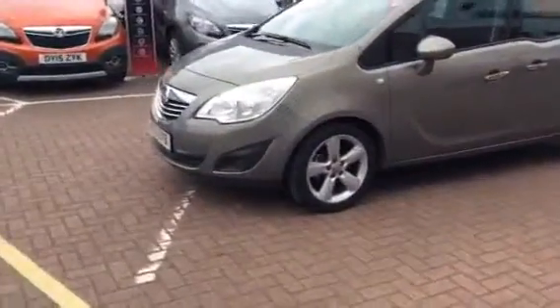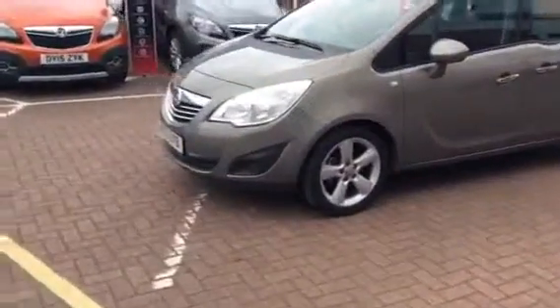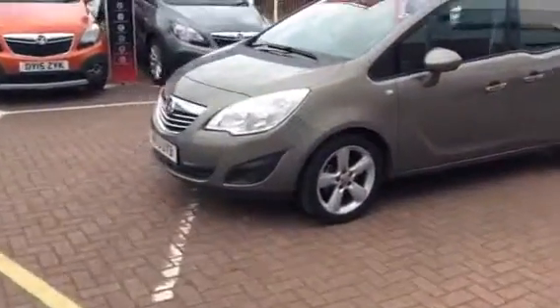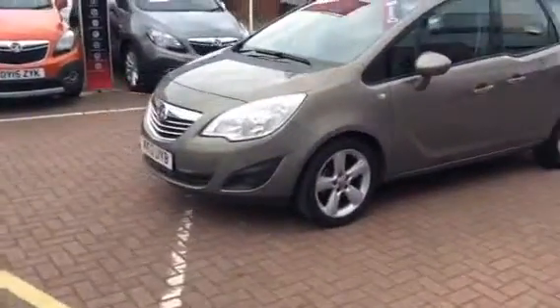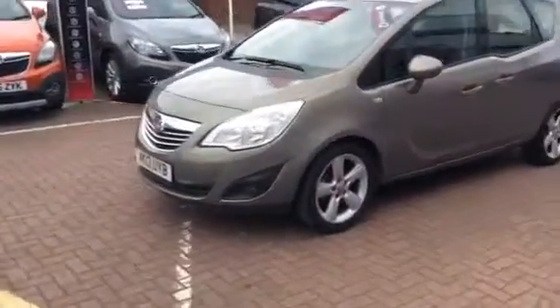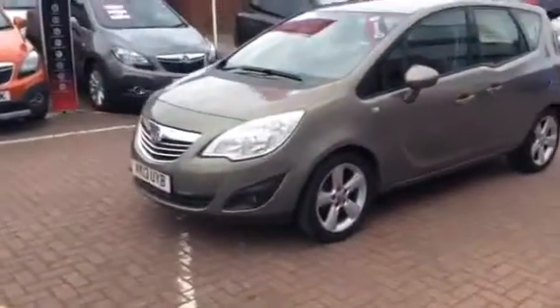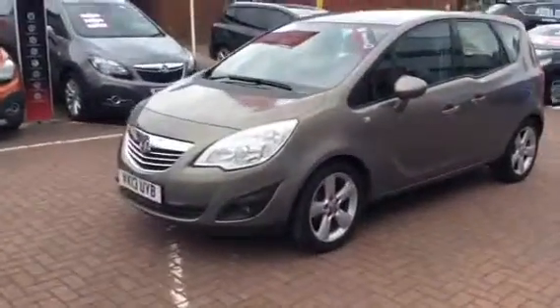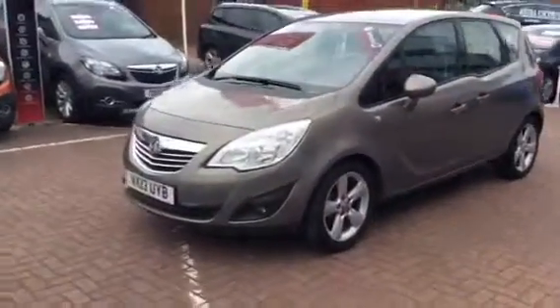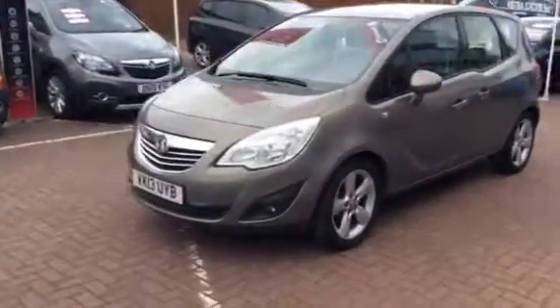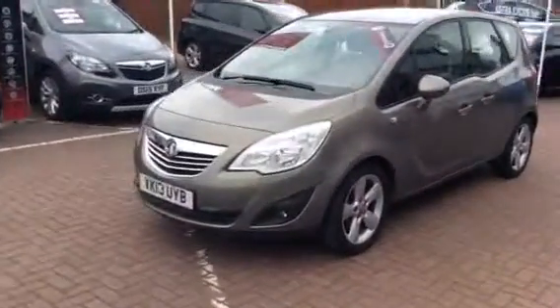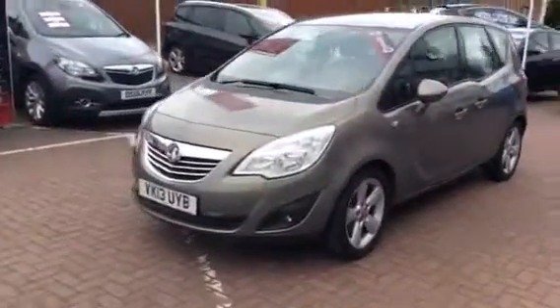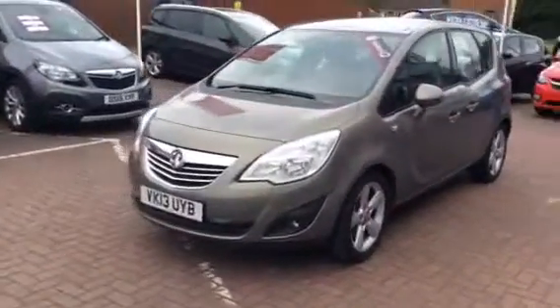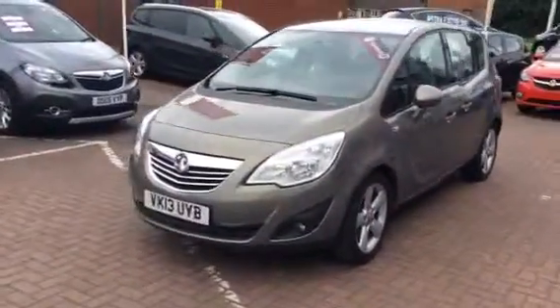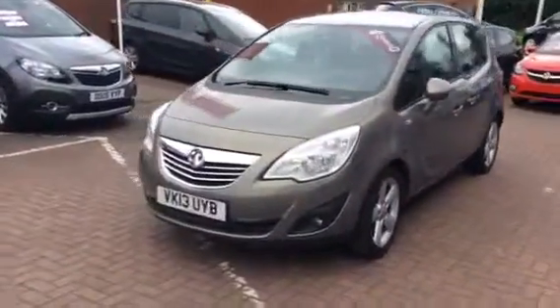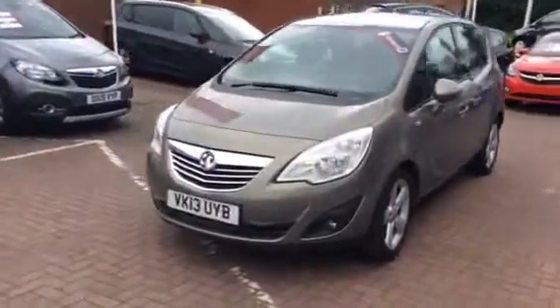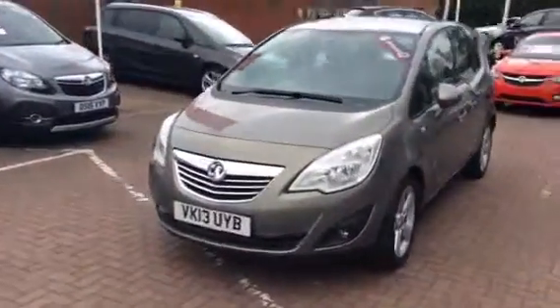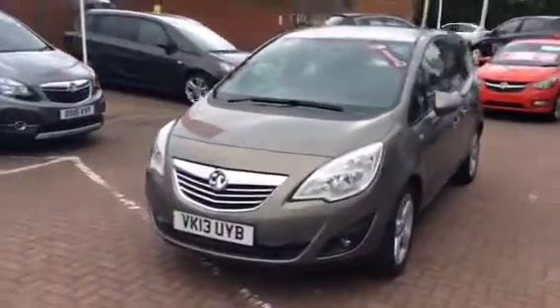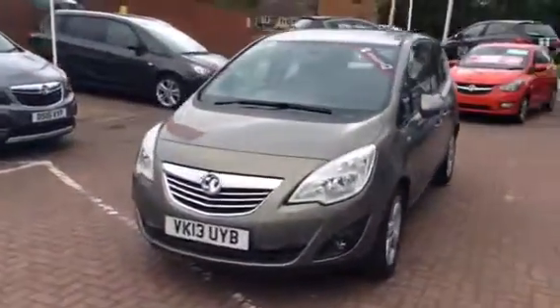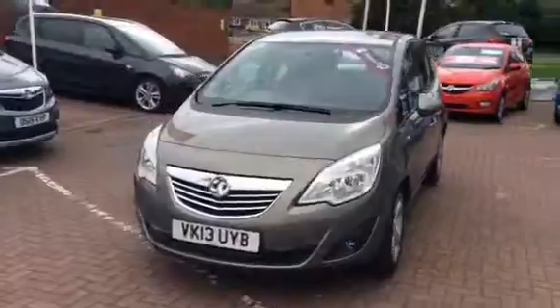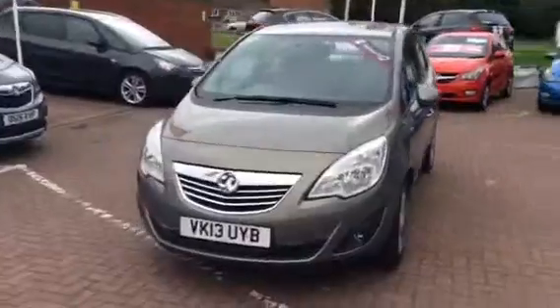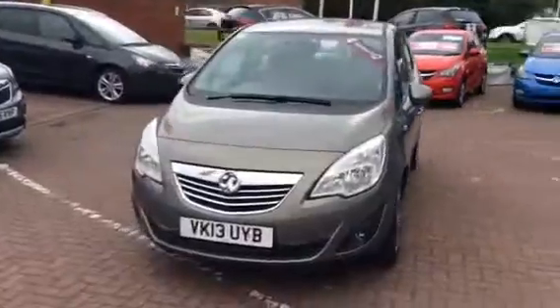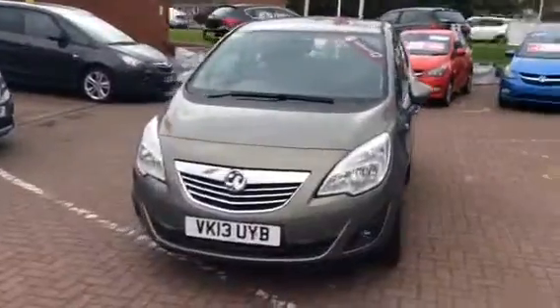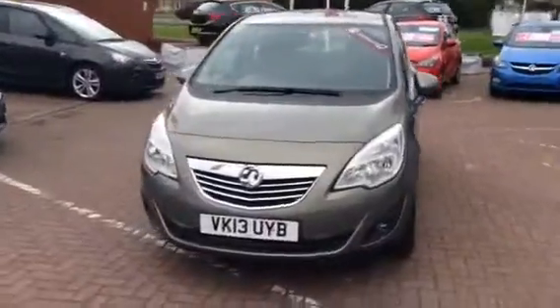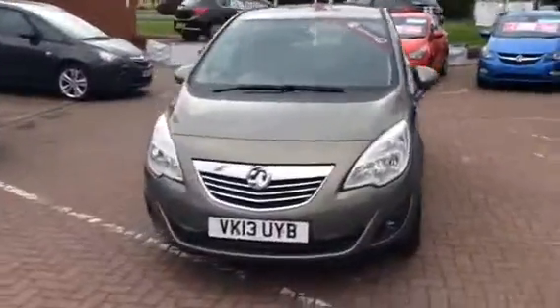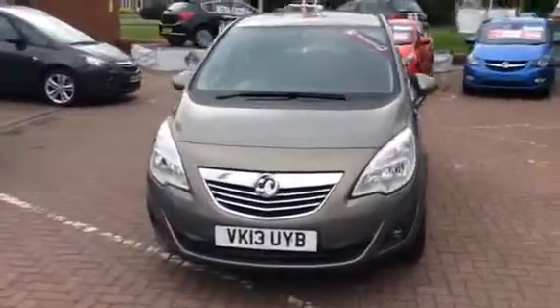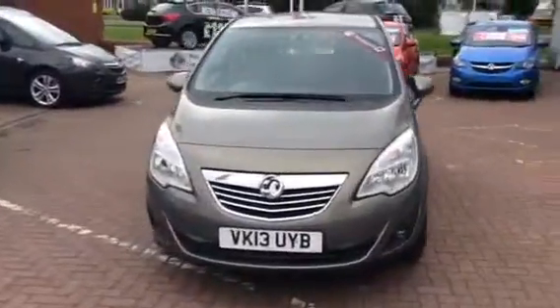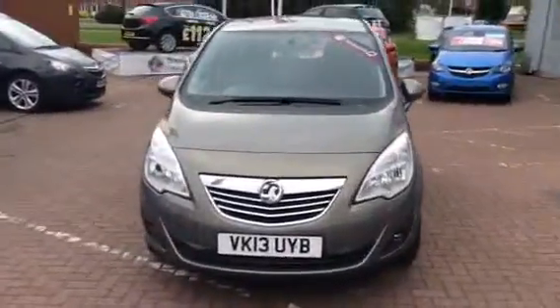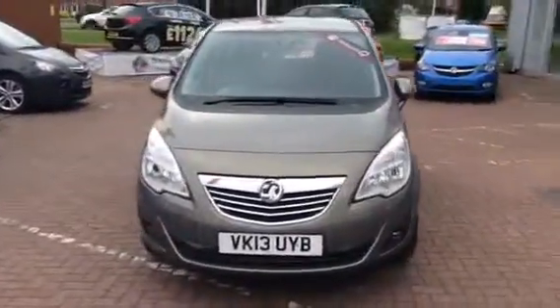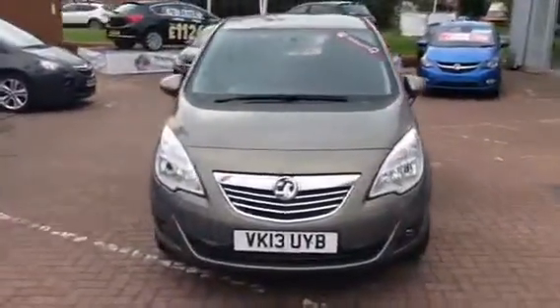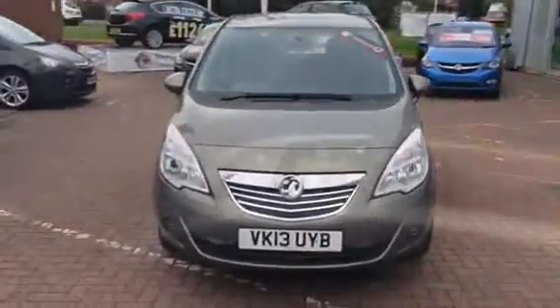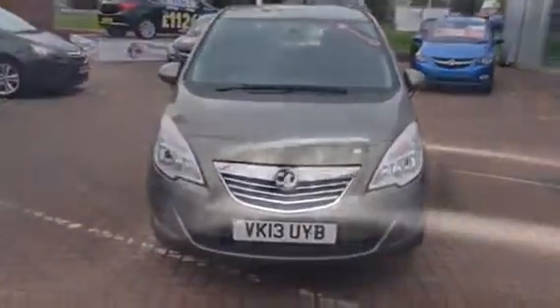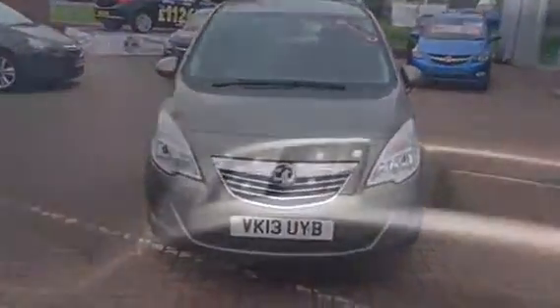This Meriva Techline has chrome door handles, body coloured door mirrors, daytime running lights, and a chrome effect grille.